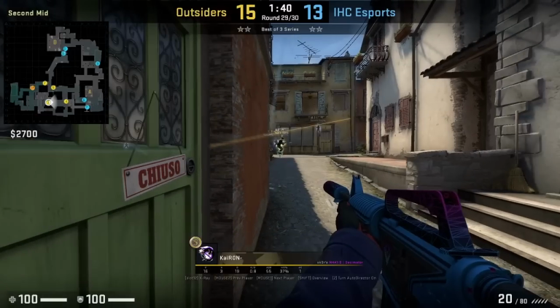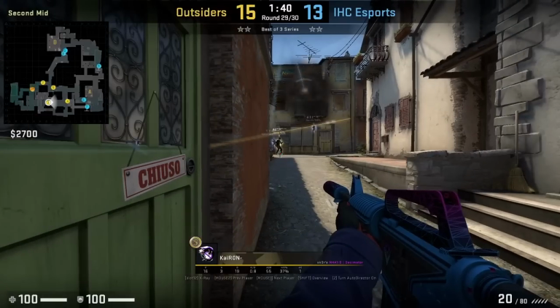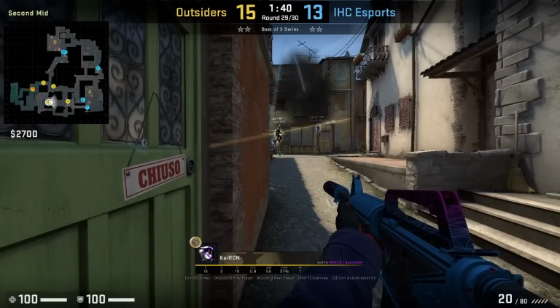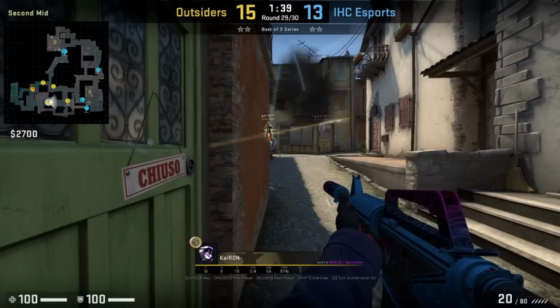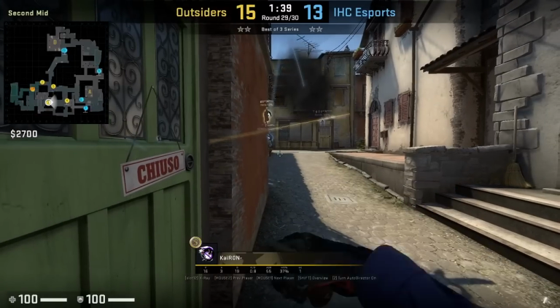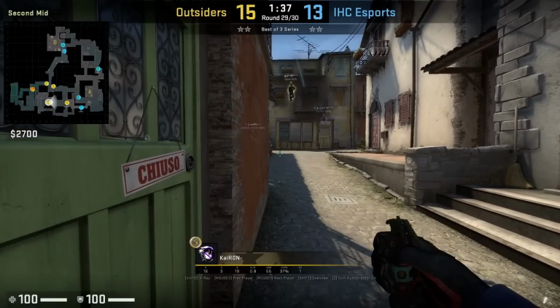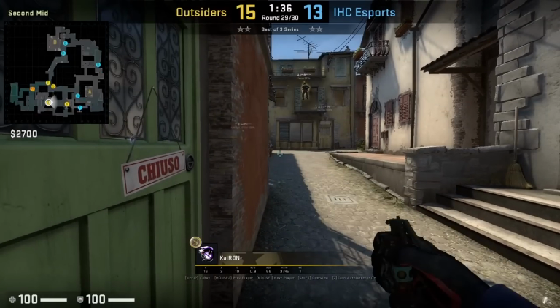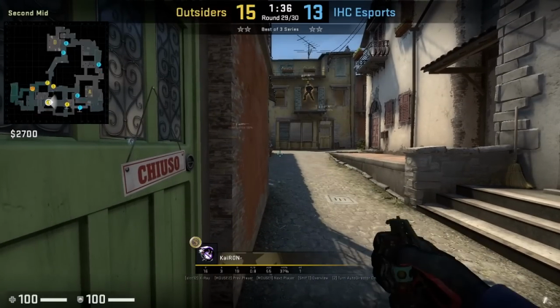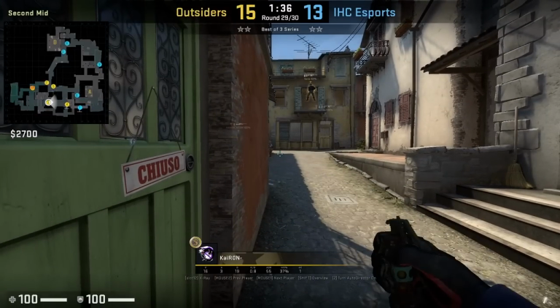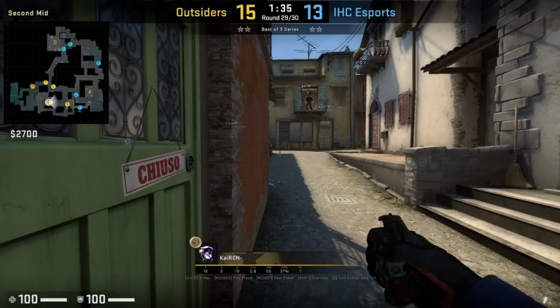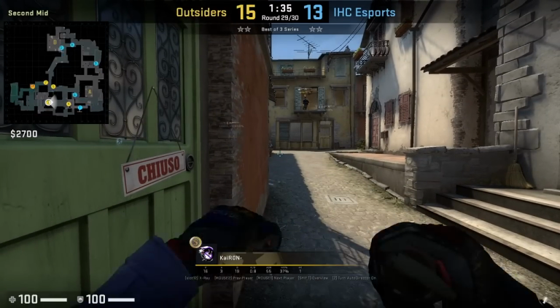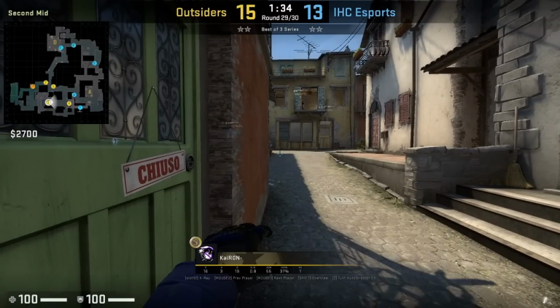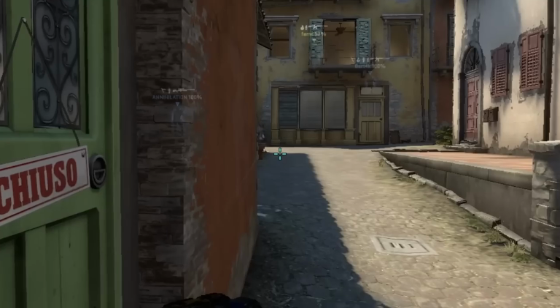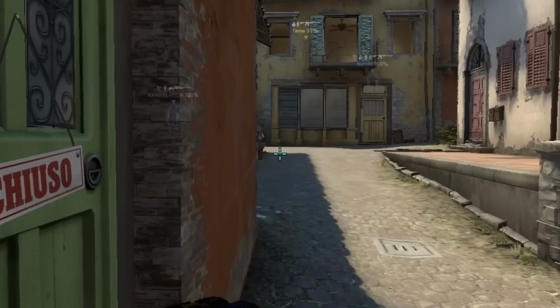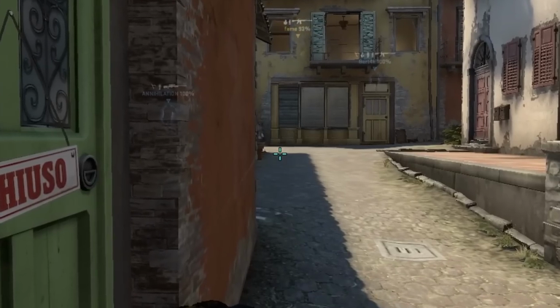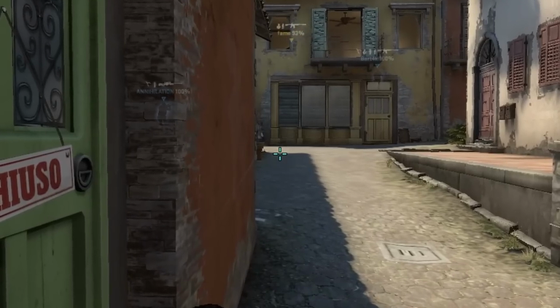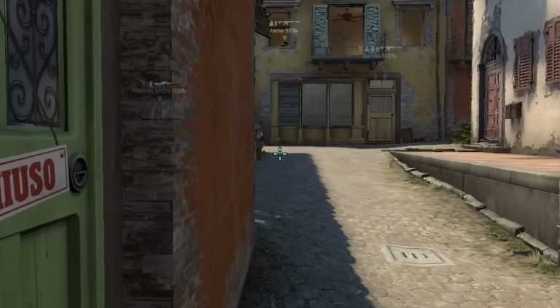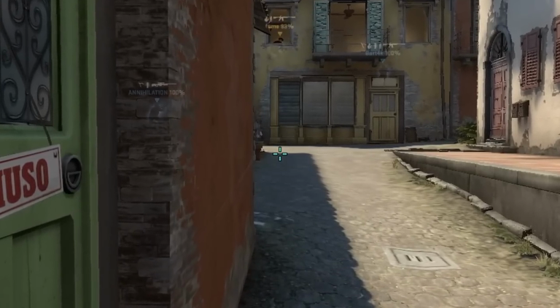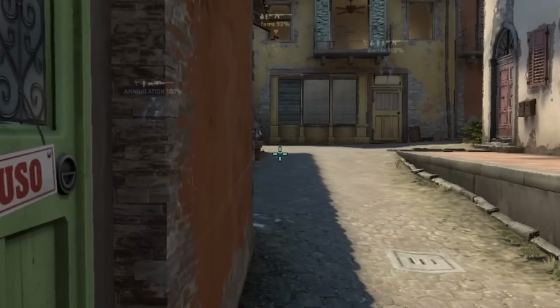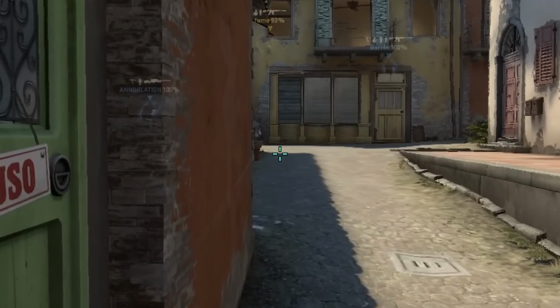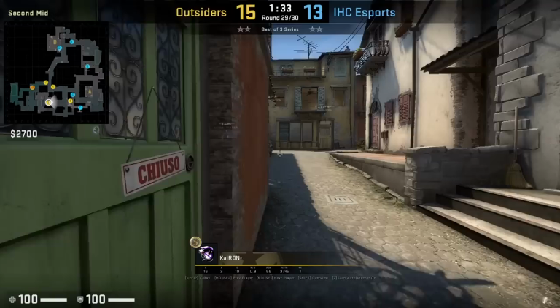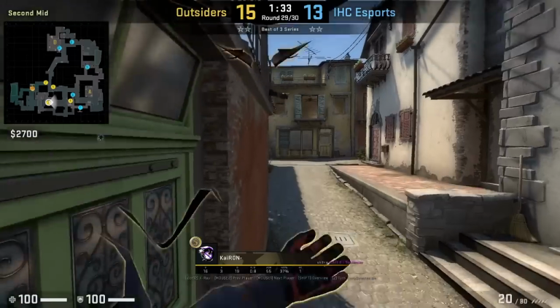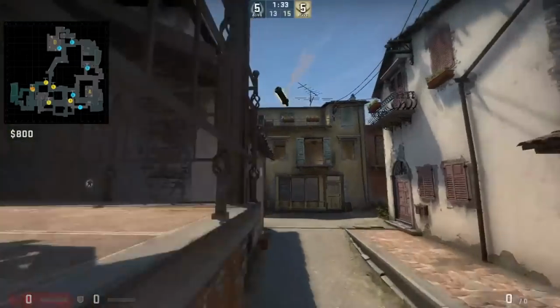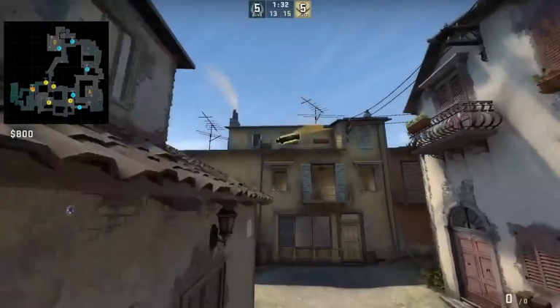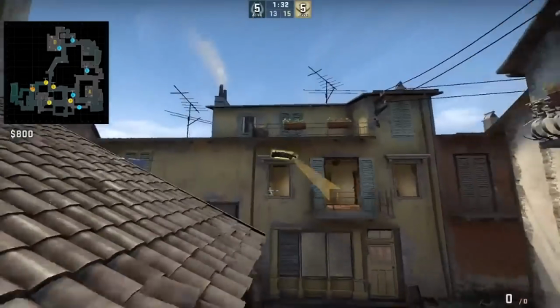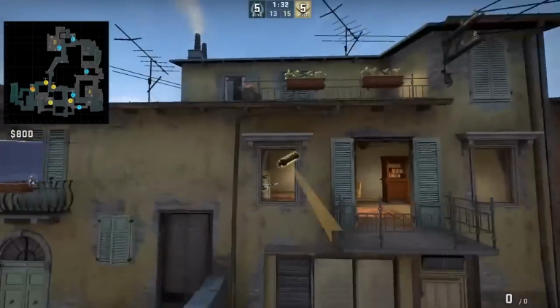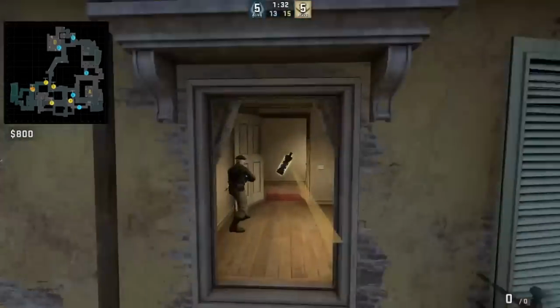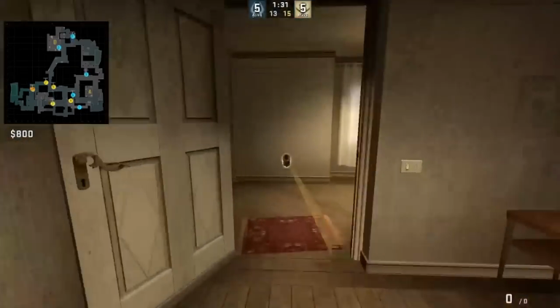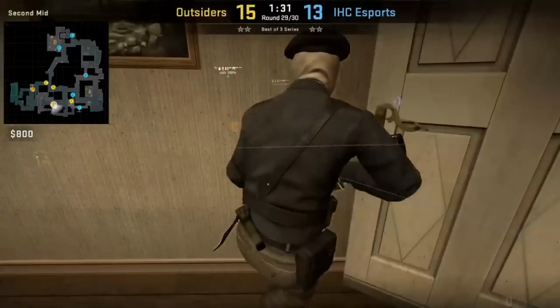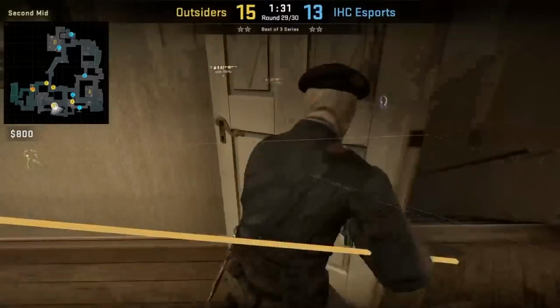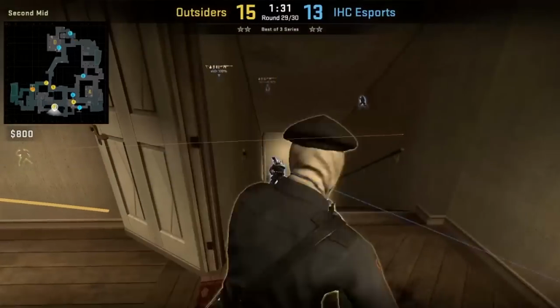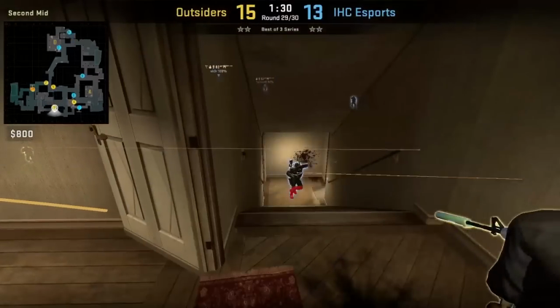Apartment flash from second mid: standing in front of the sign, put your crosshair like this, then press your run throw bind.